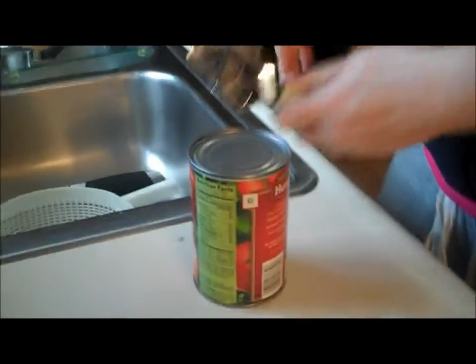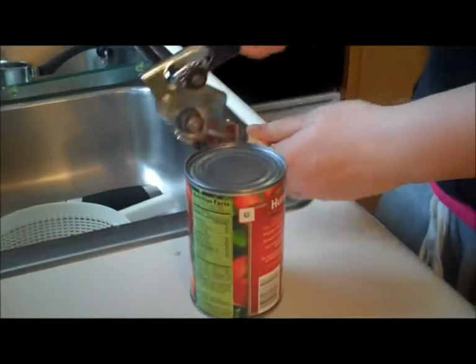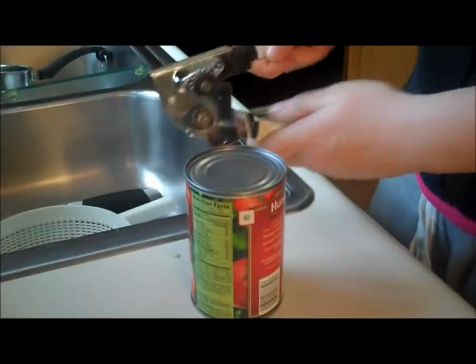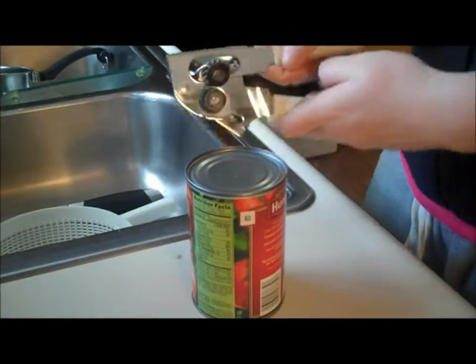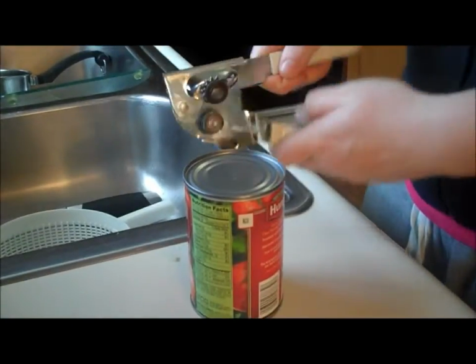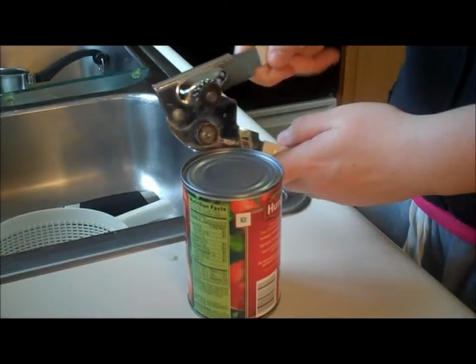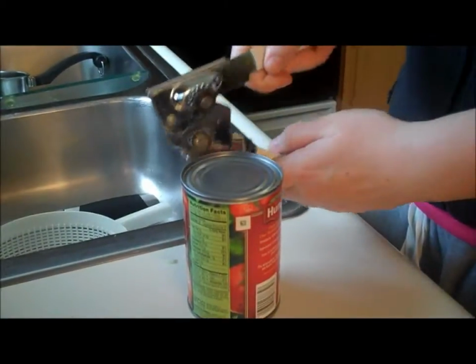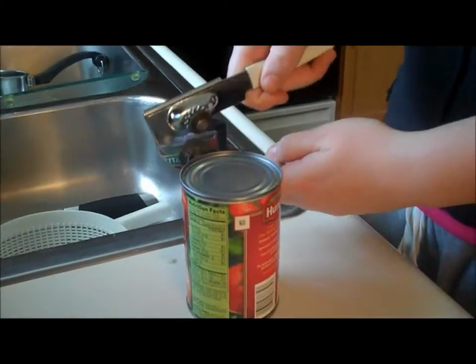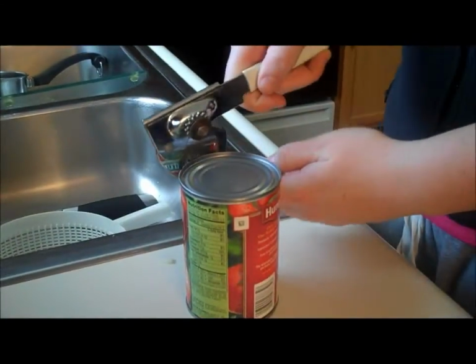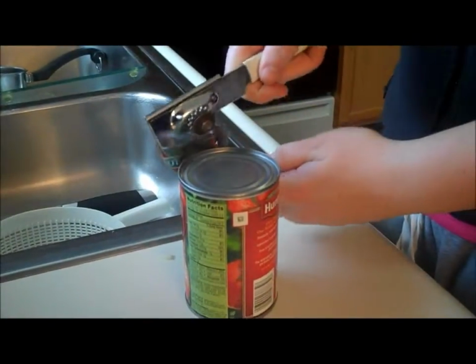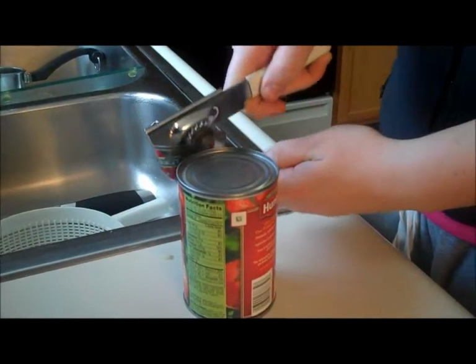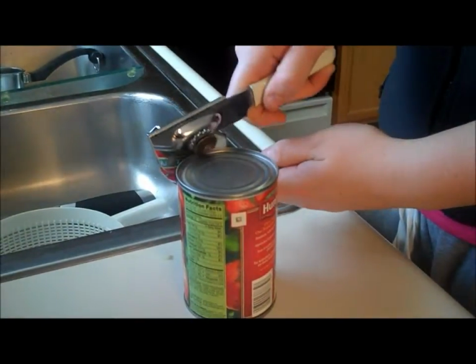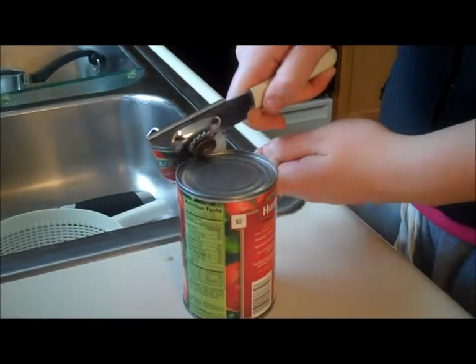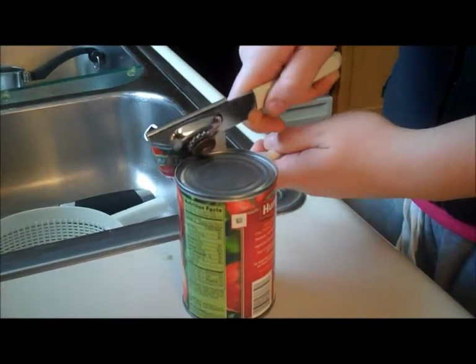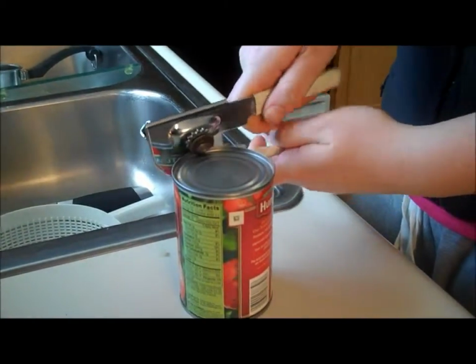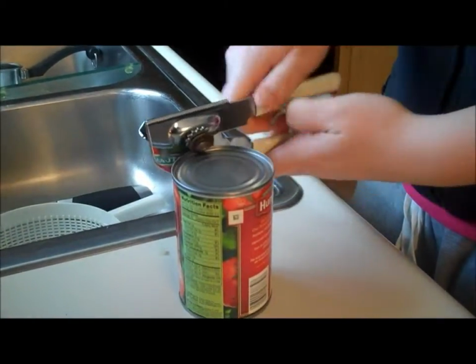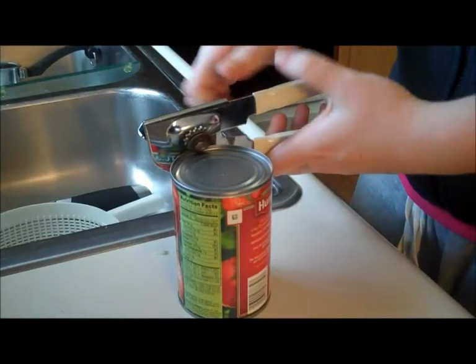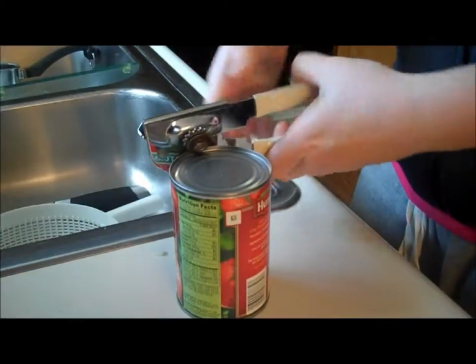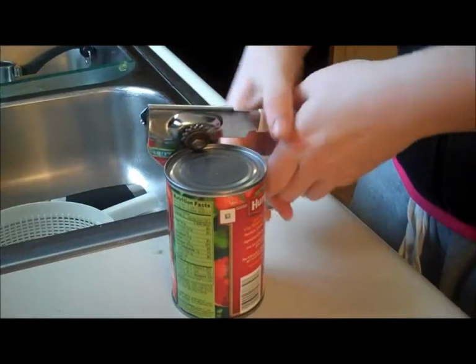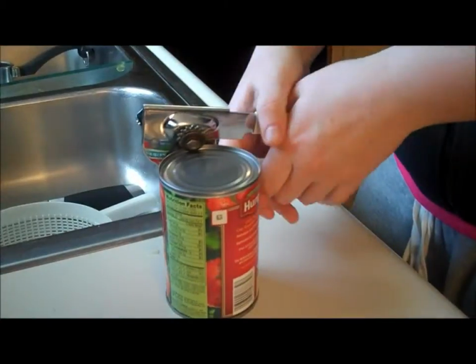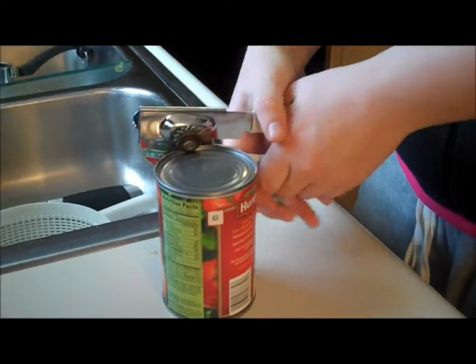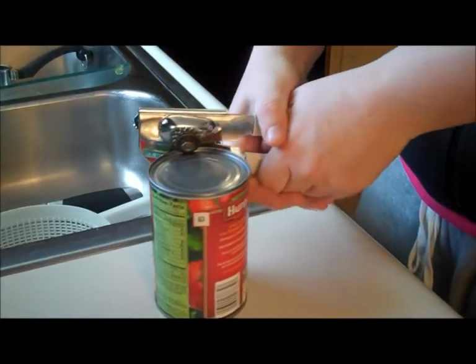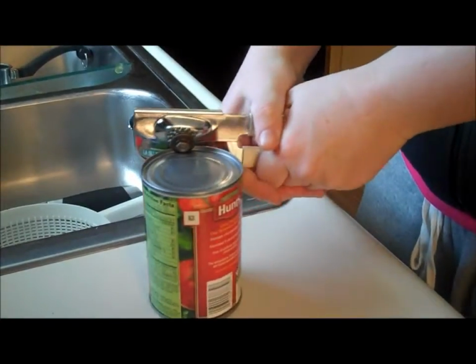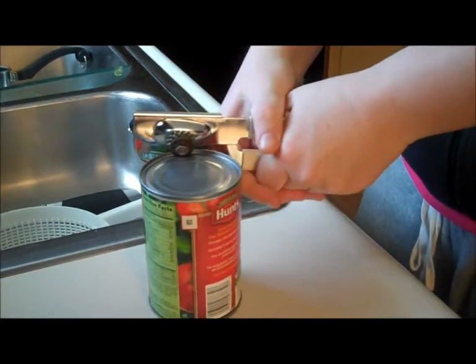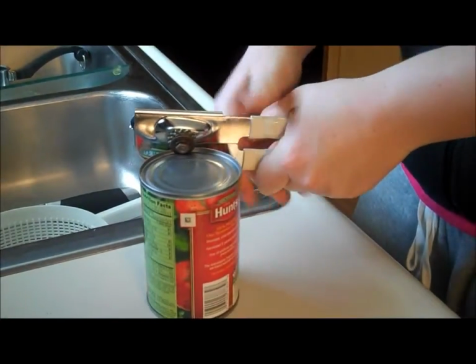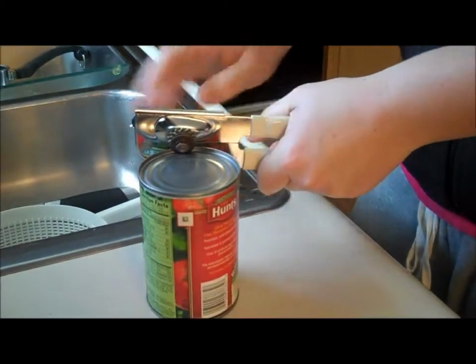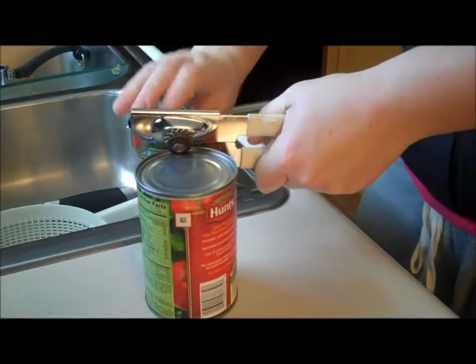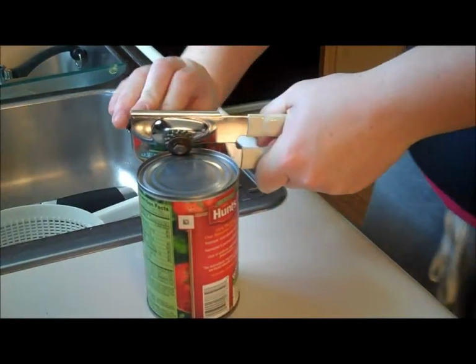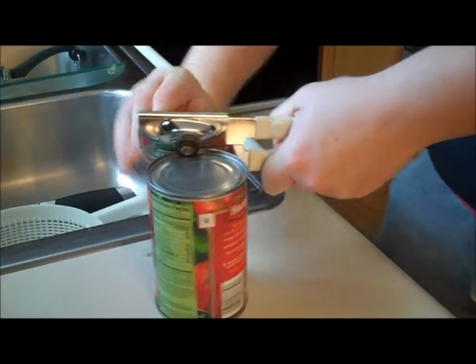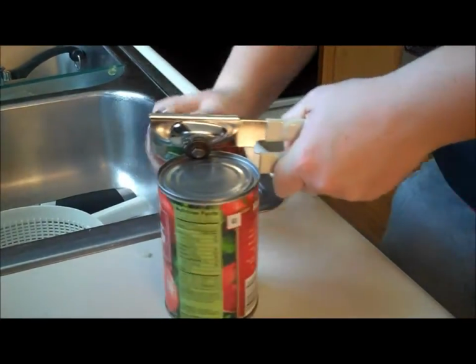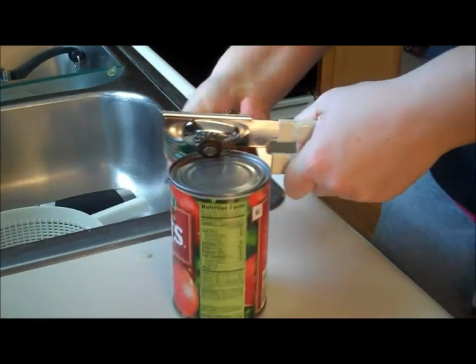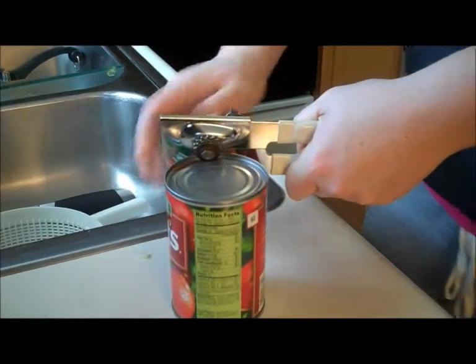To open the can of tomatoes, place the gears on the lip of the can, clamp down, and twist.